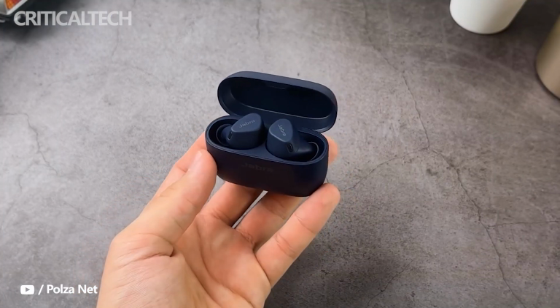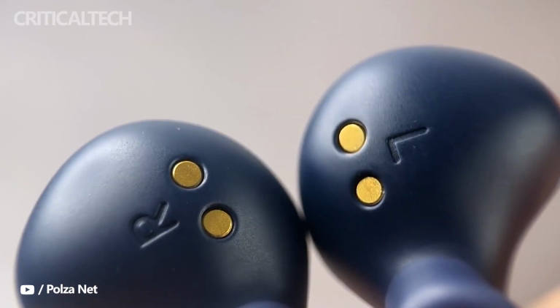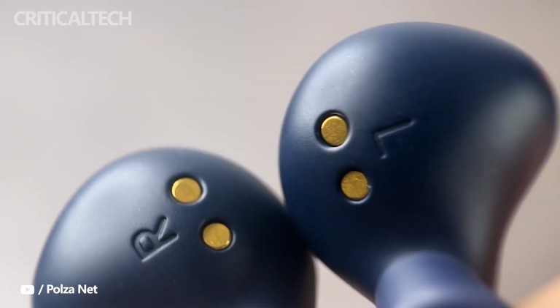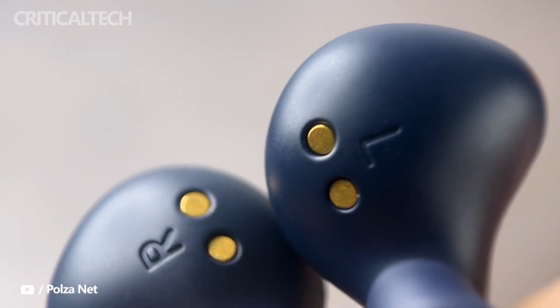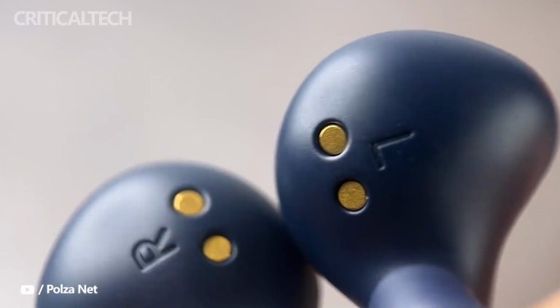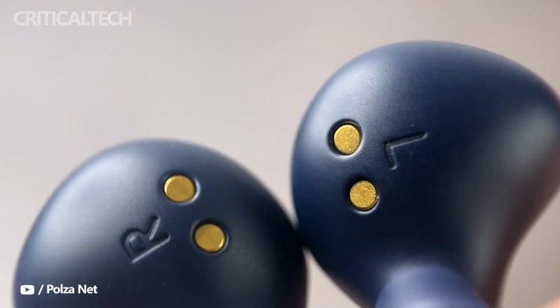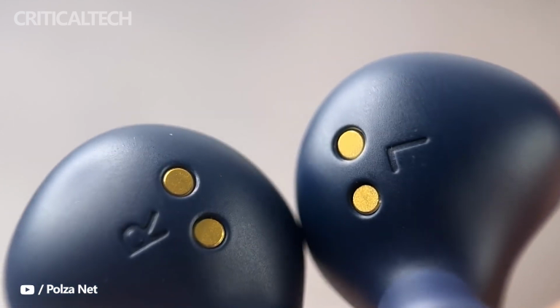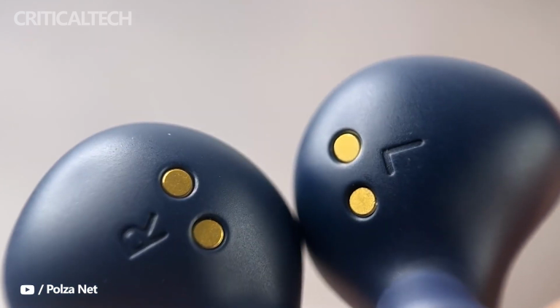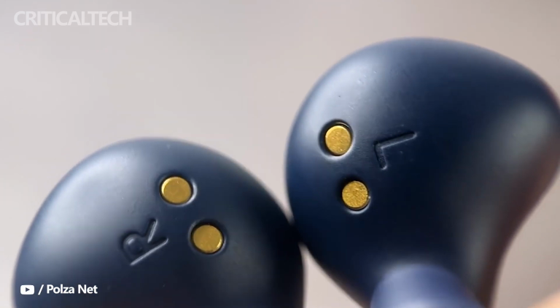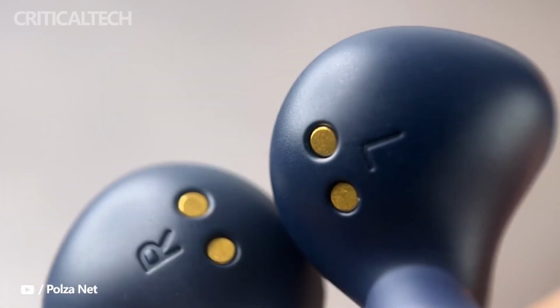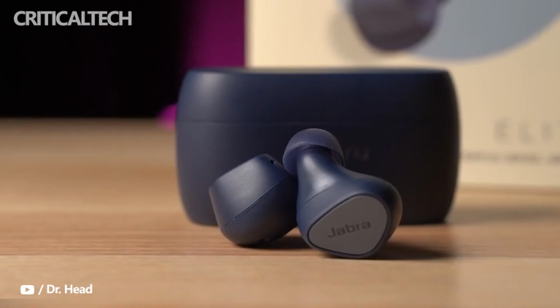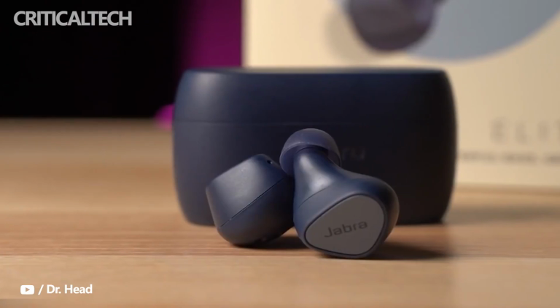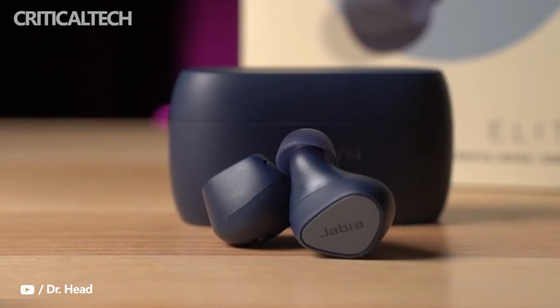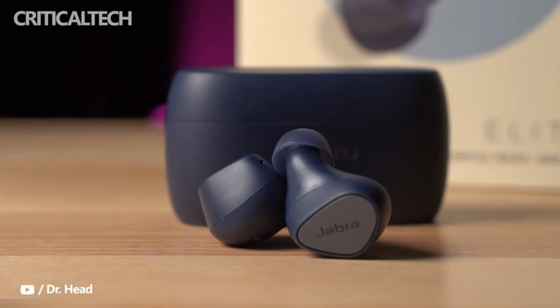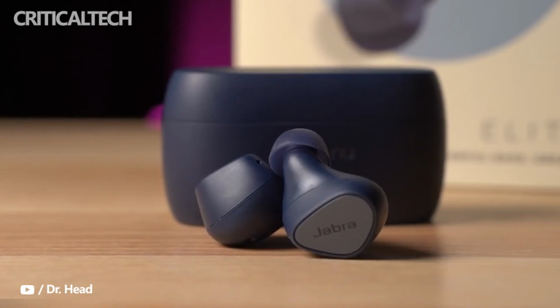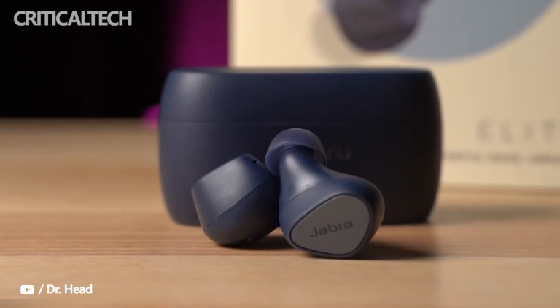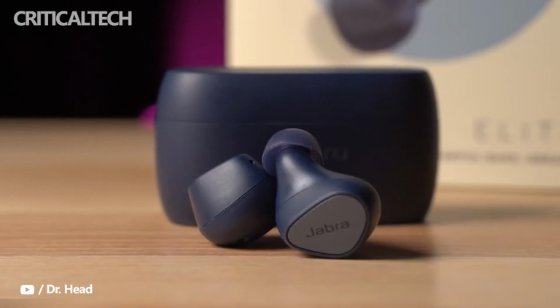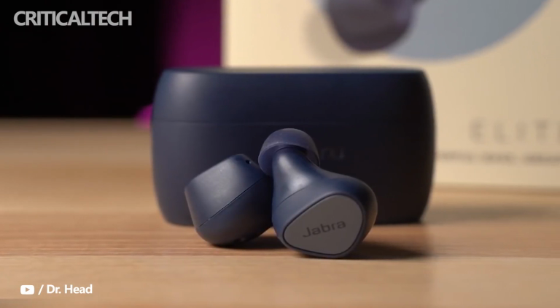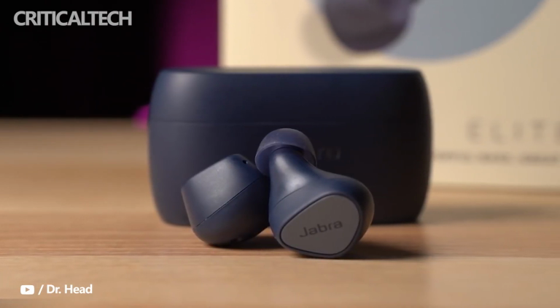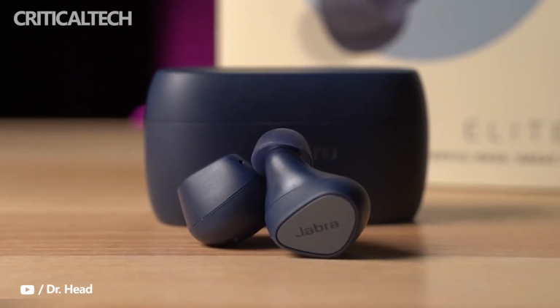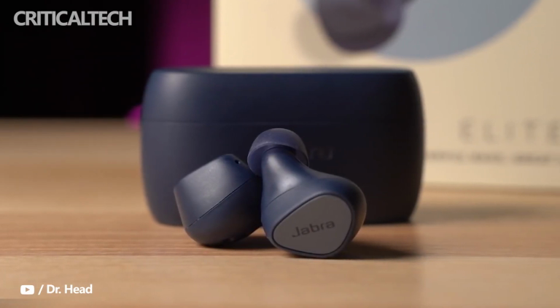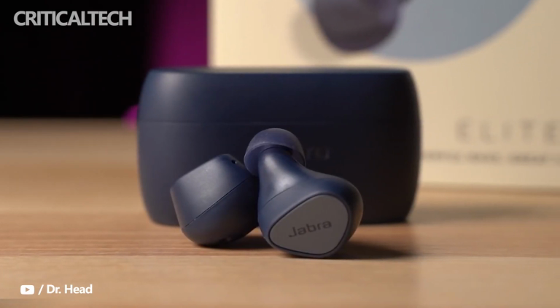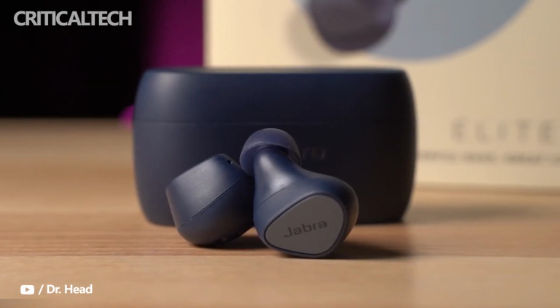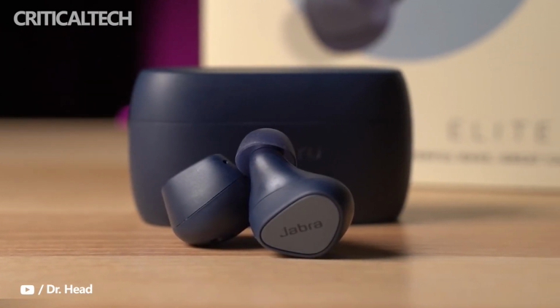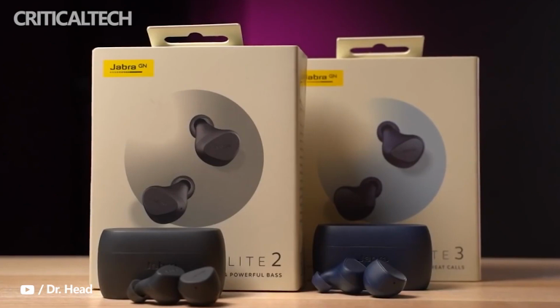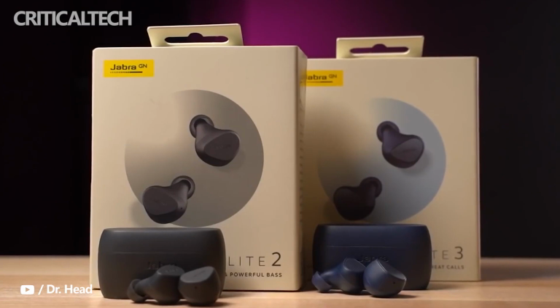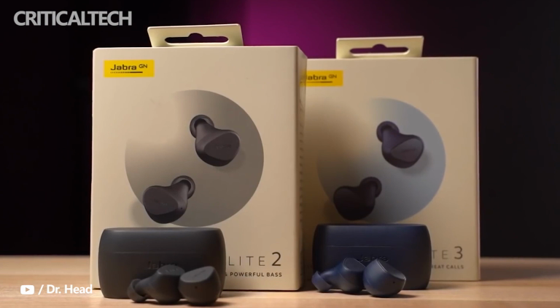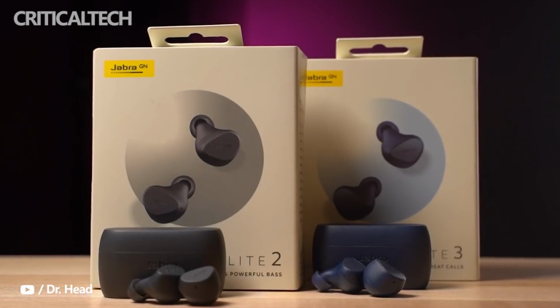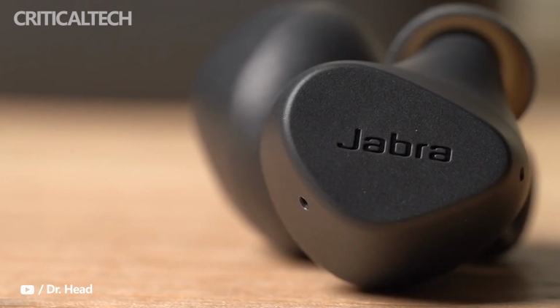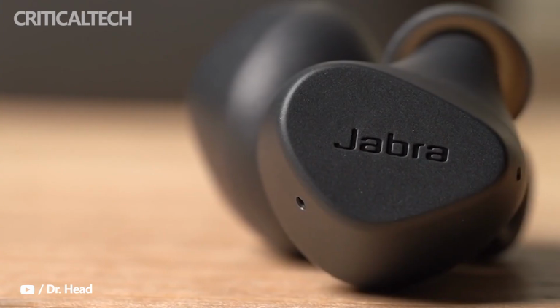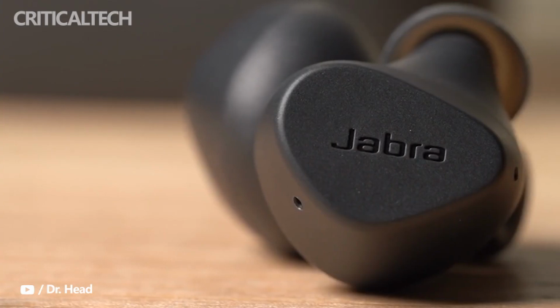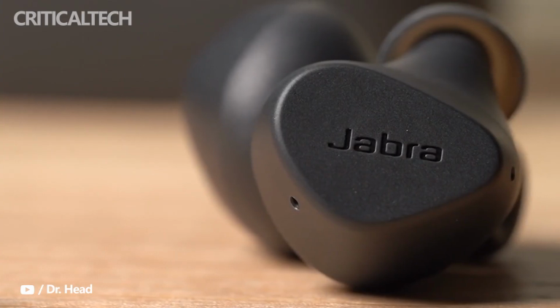Talking about the charging case, it will support both USB-C and wireless charging. A charging cable will be included along with 3 pairs of ear tips.